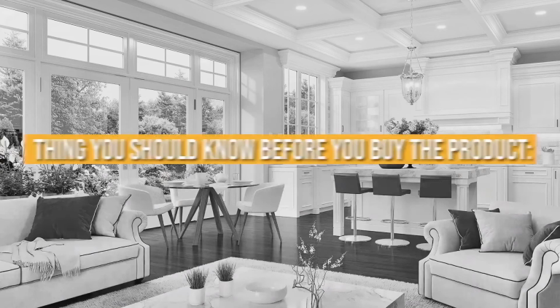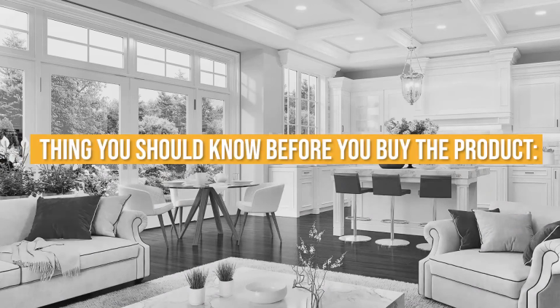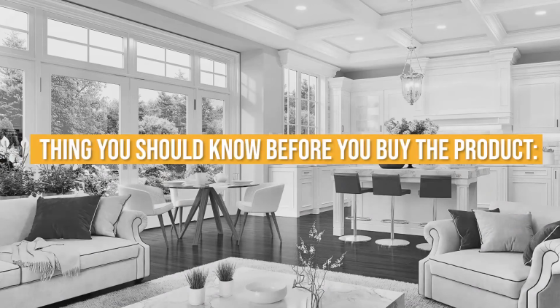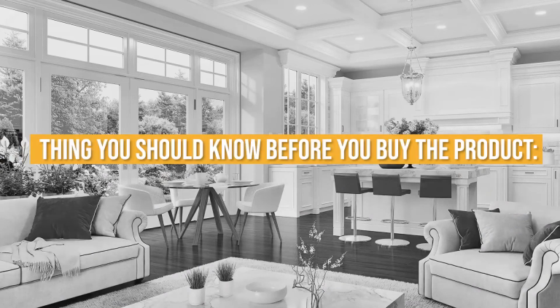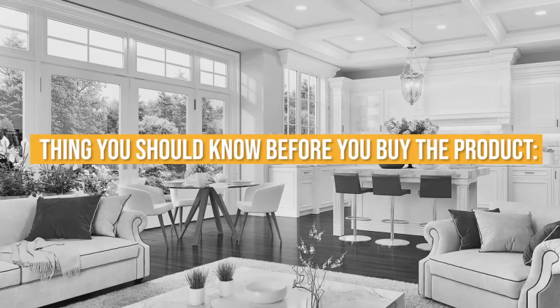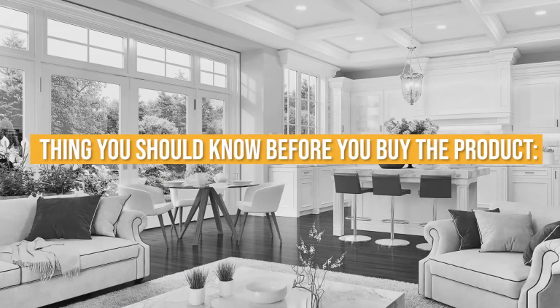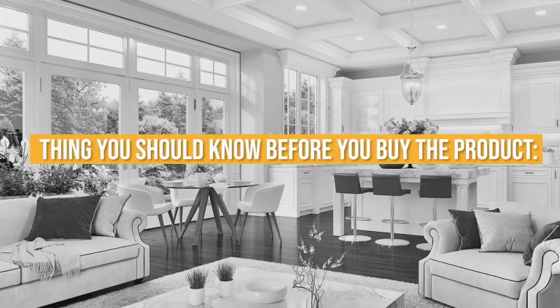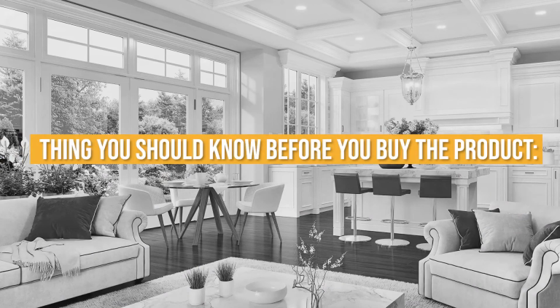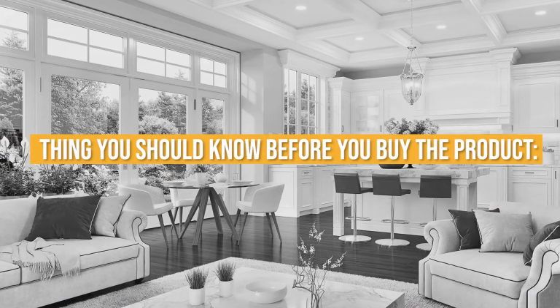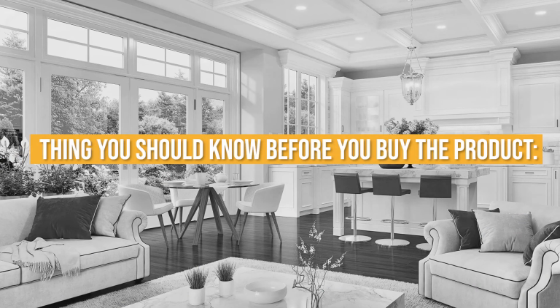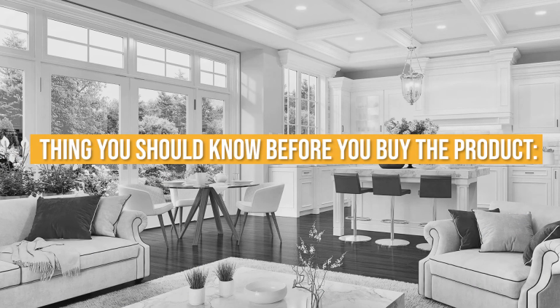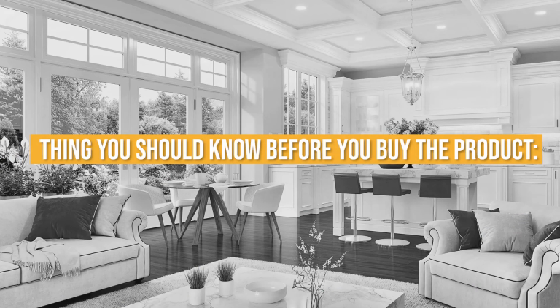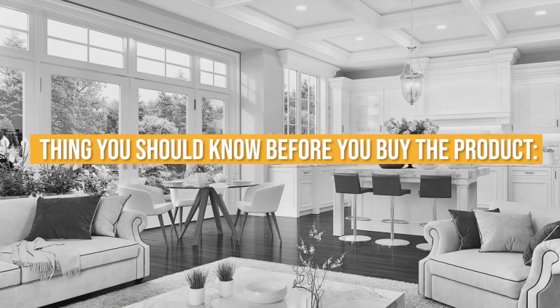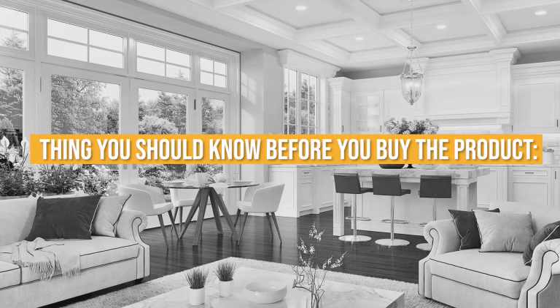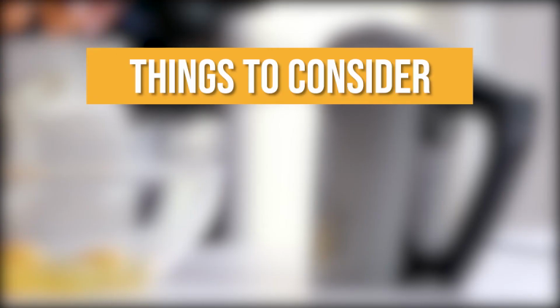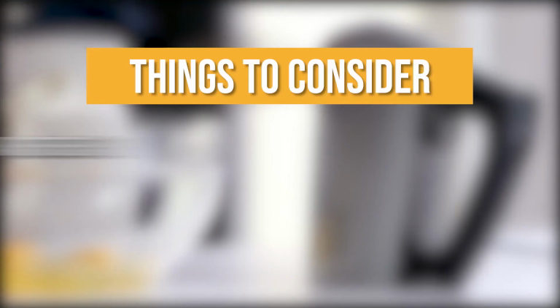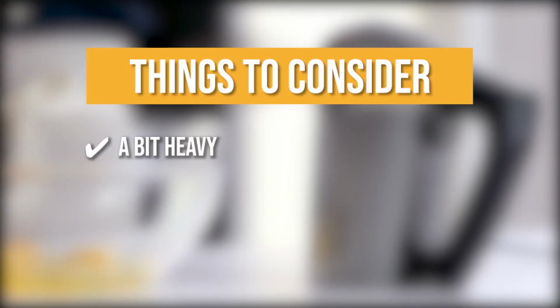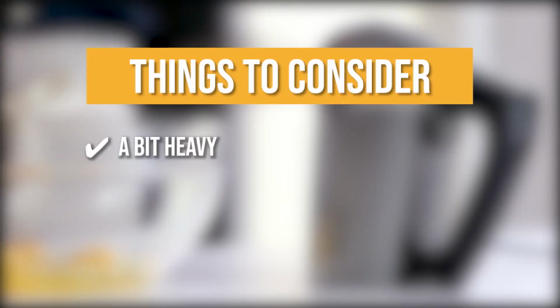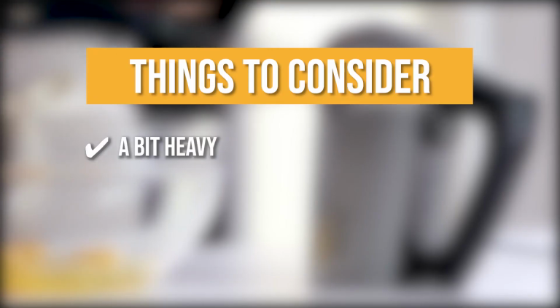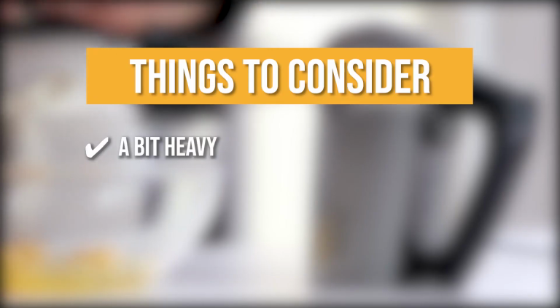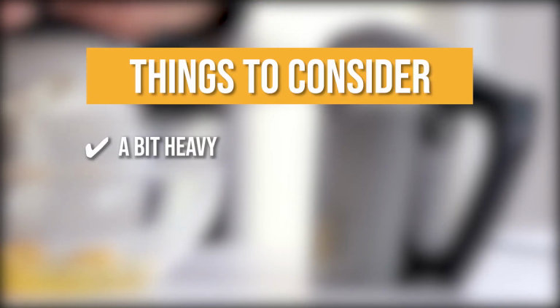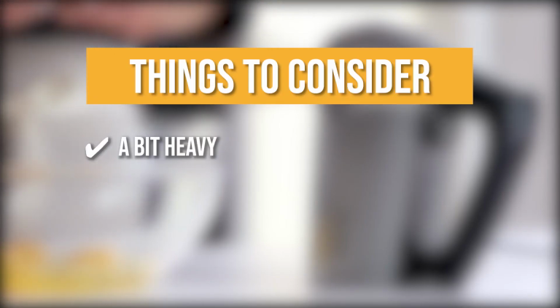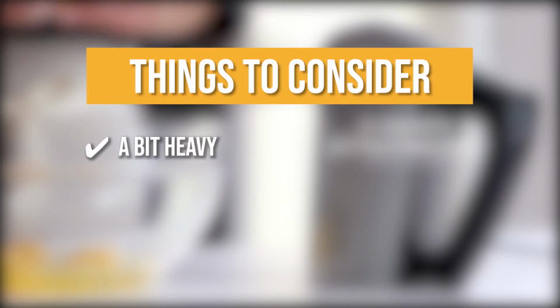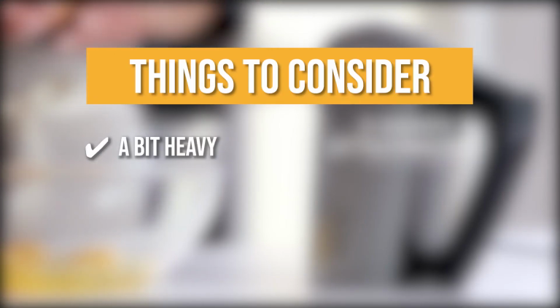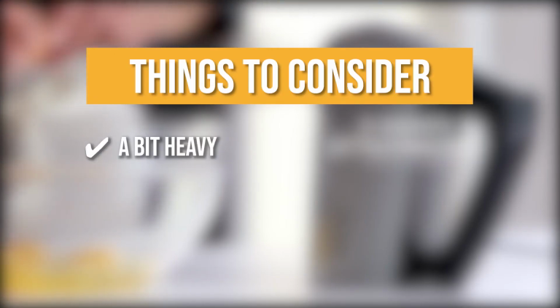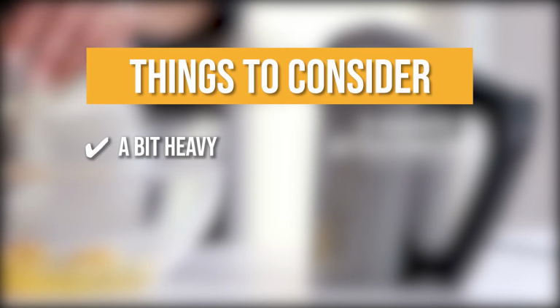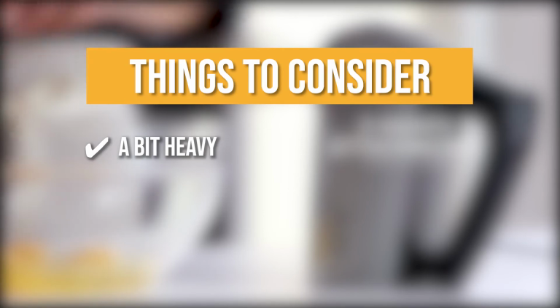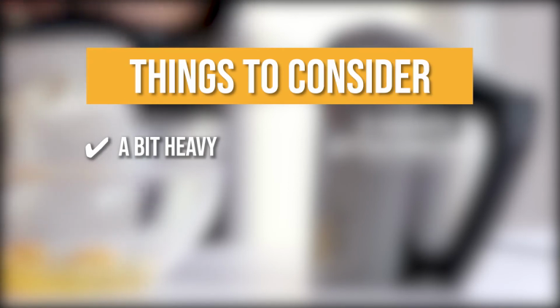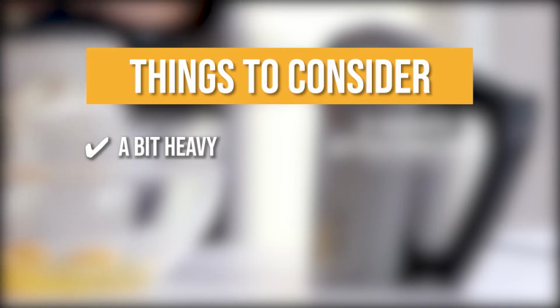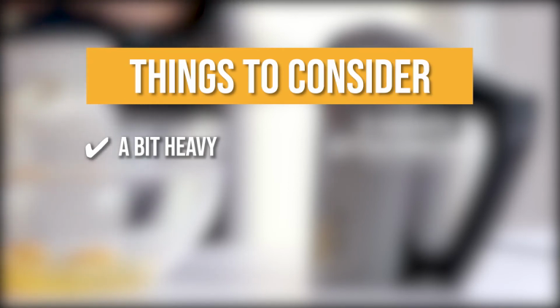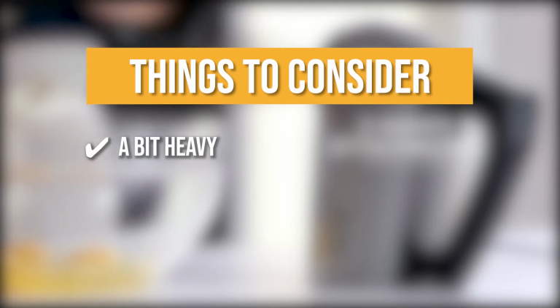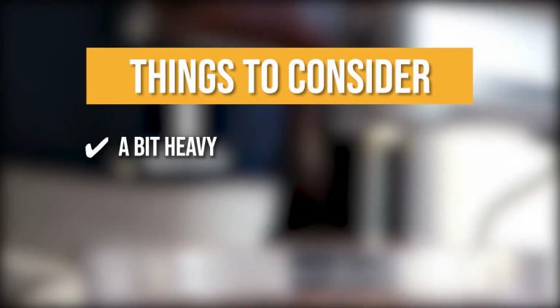Keeping all that in mind, the thing you should know before you buy the product is it's a bit heavy, so you might need some assistance to move it around.